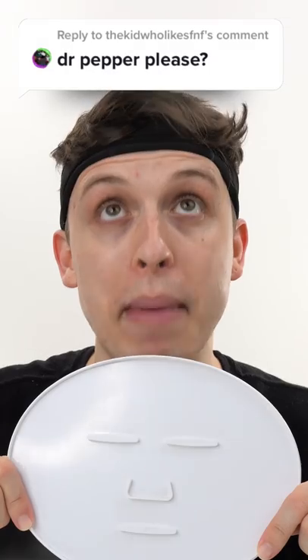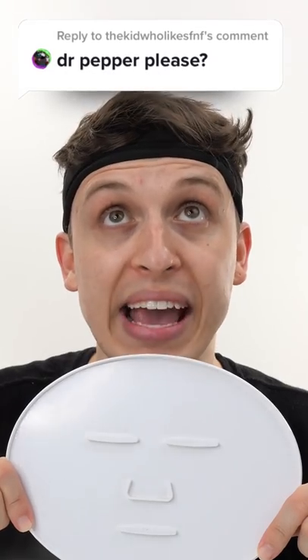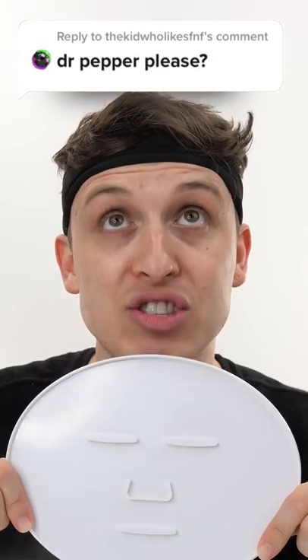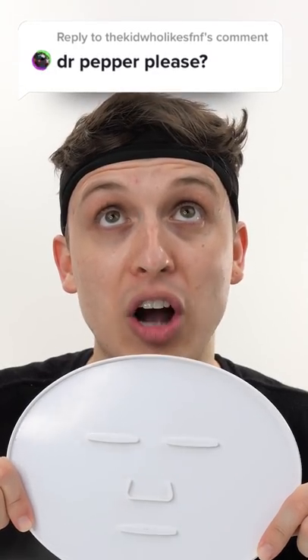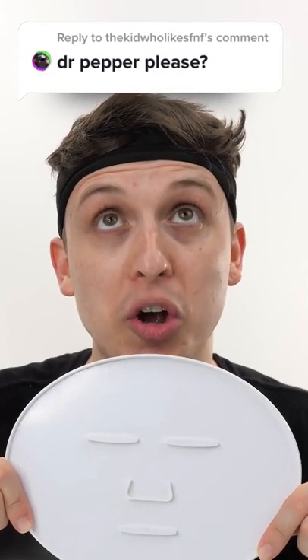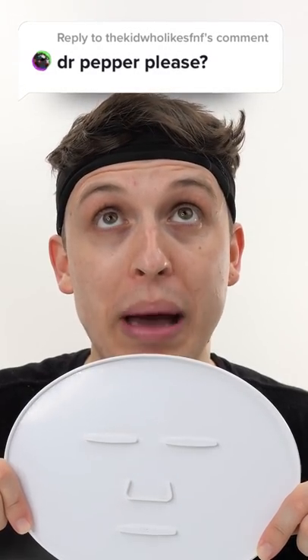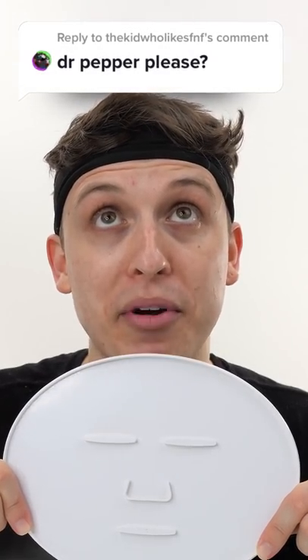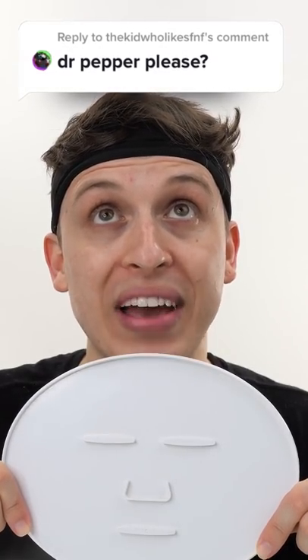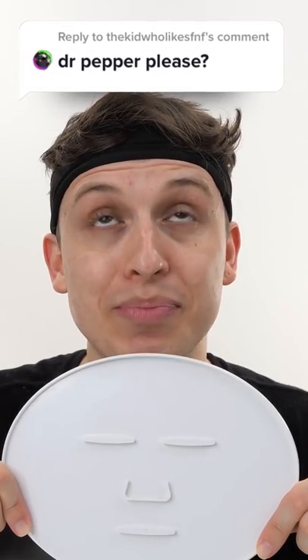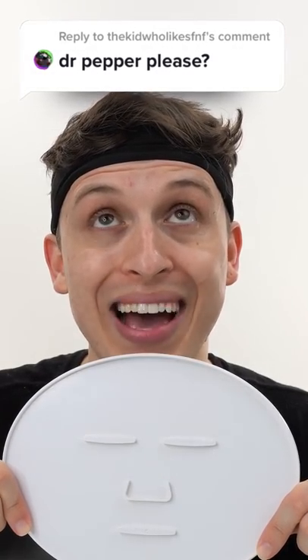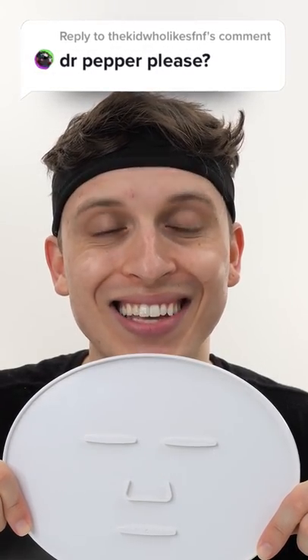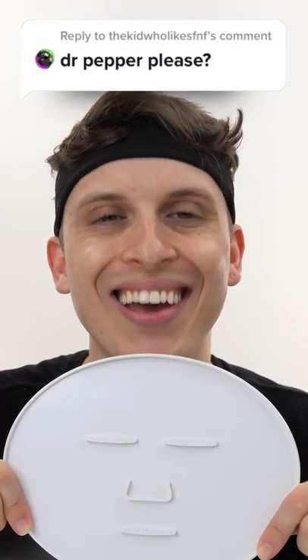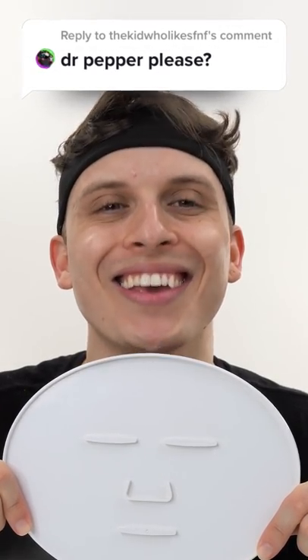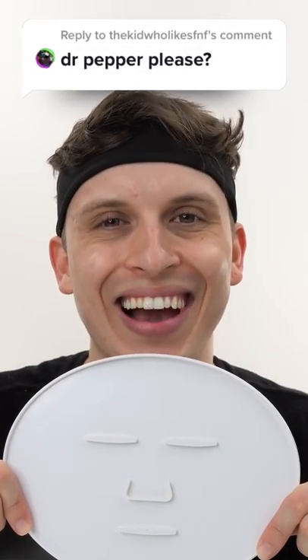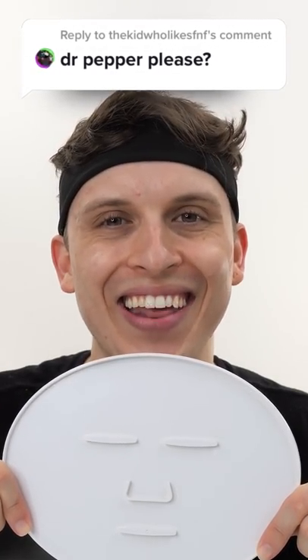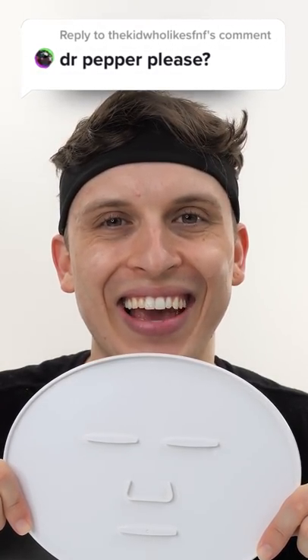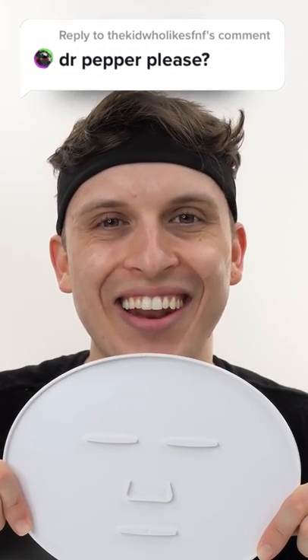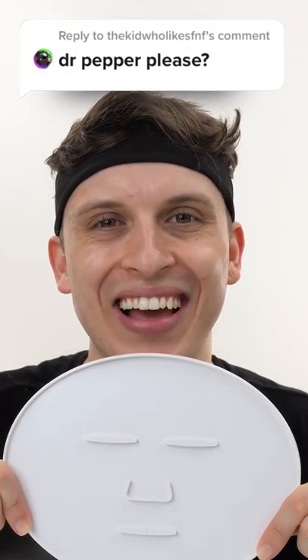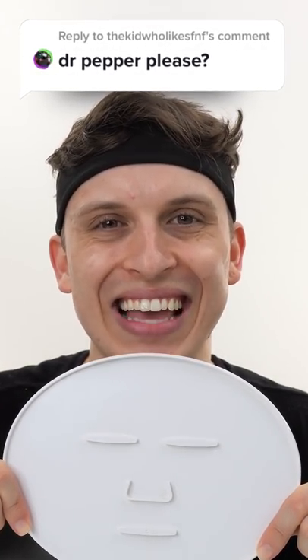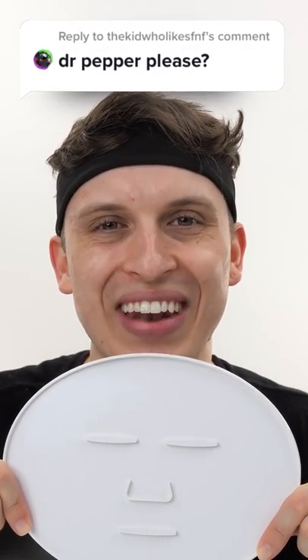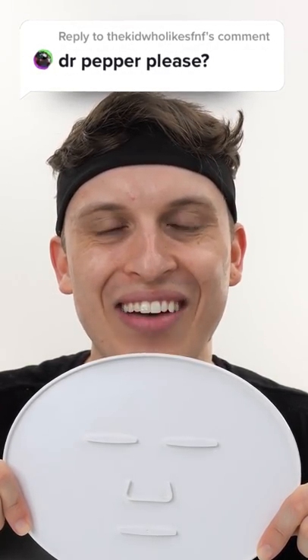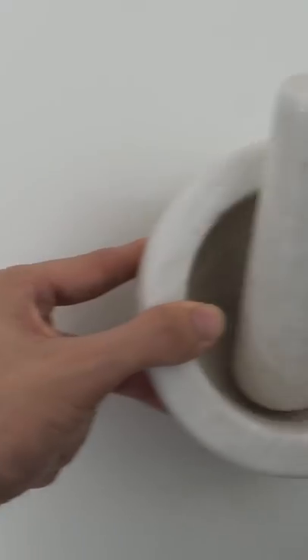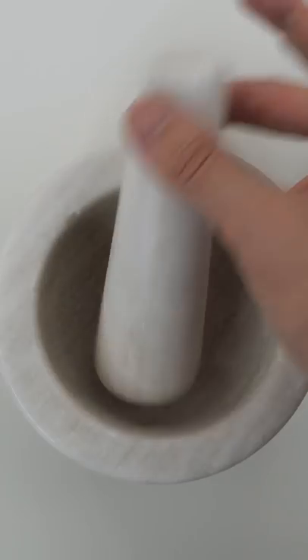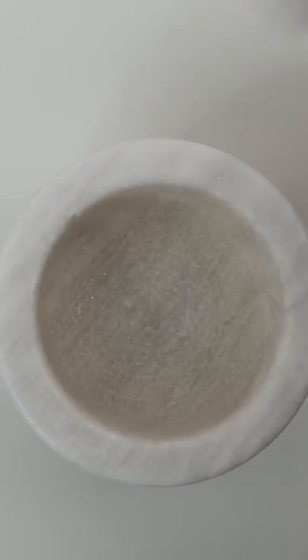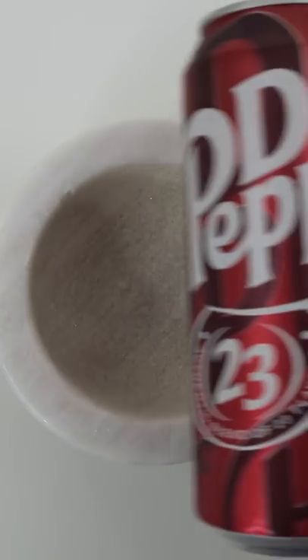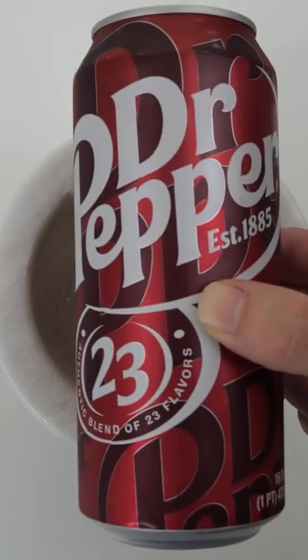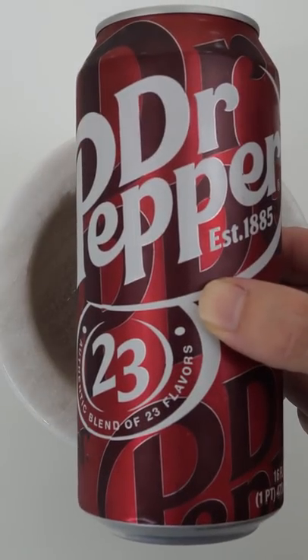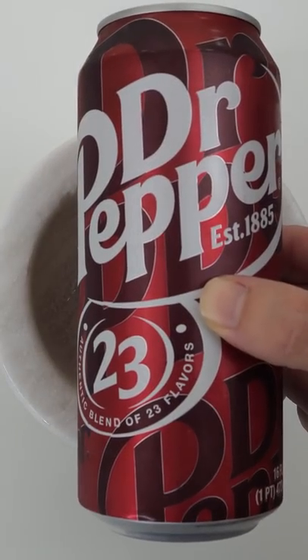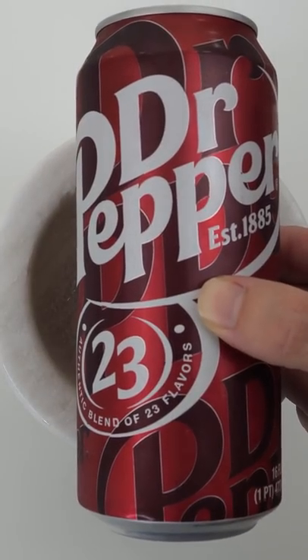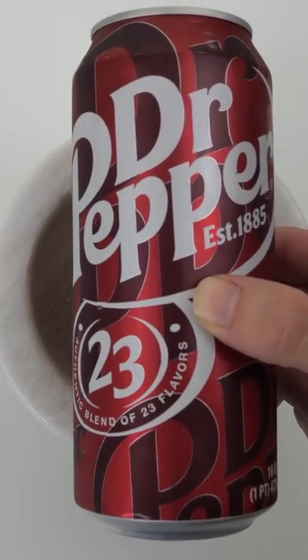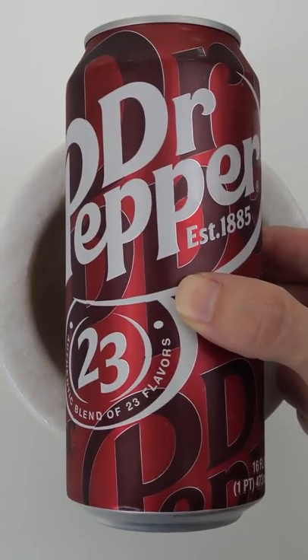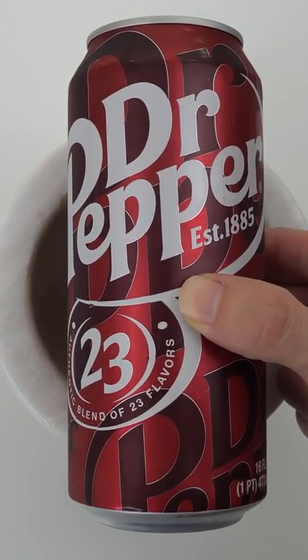Make a Dr. Pepper face mask? You got it, the kid who likes F&F. Ice cold can of Dr. Pepper.